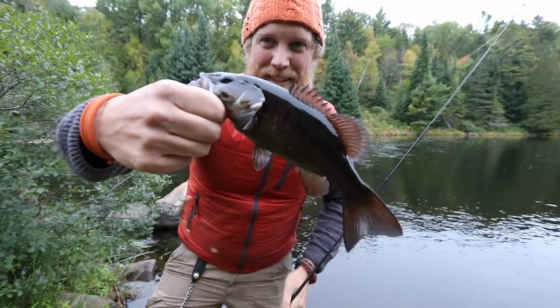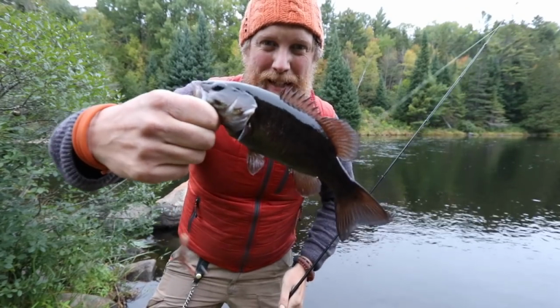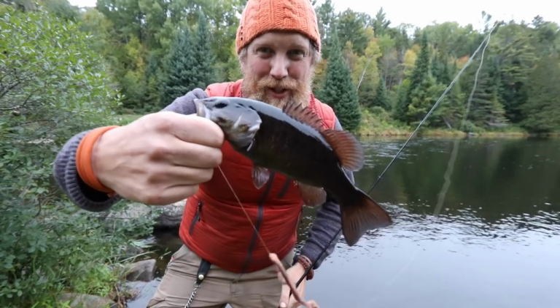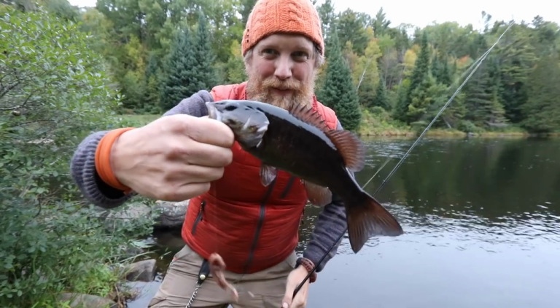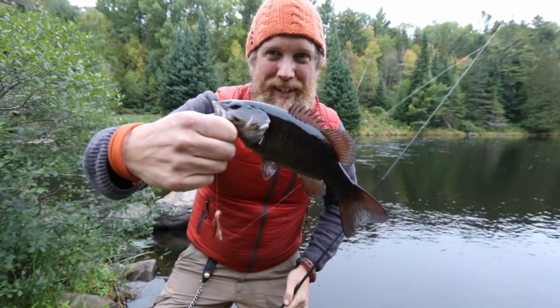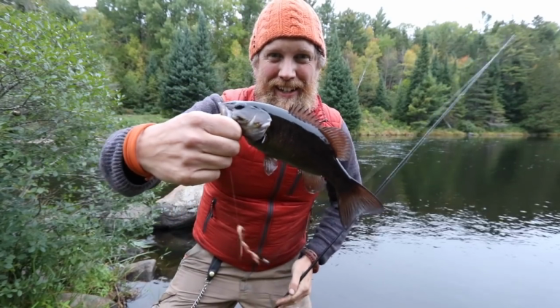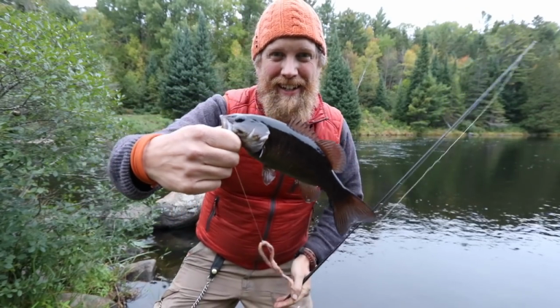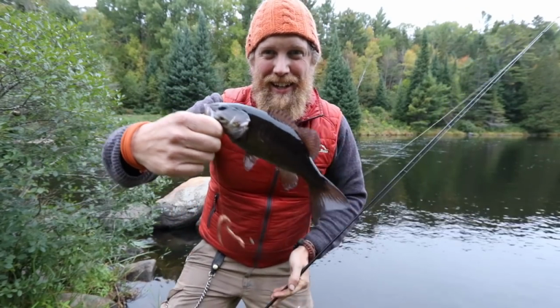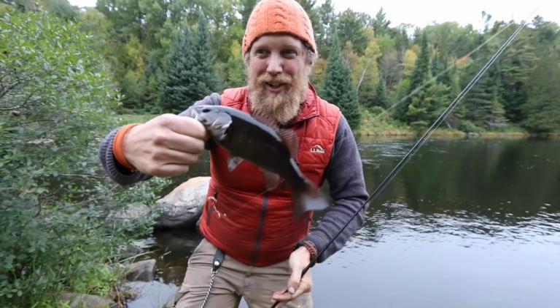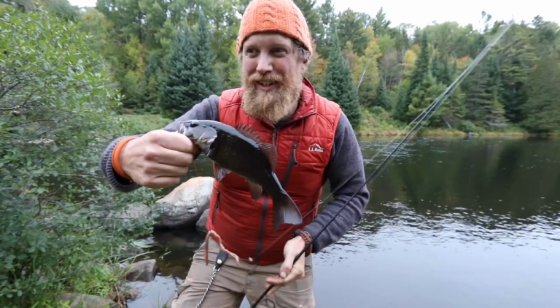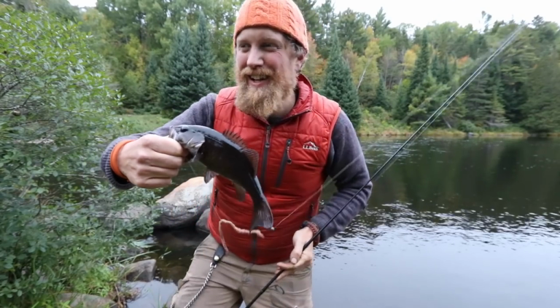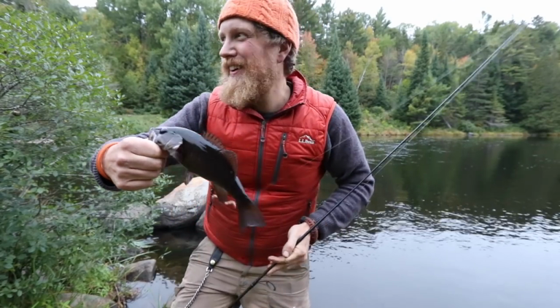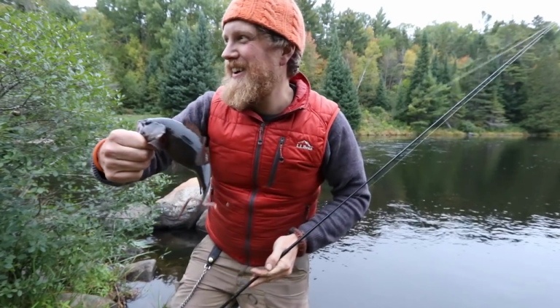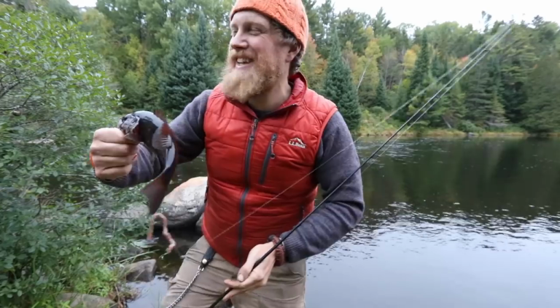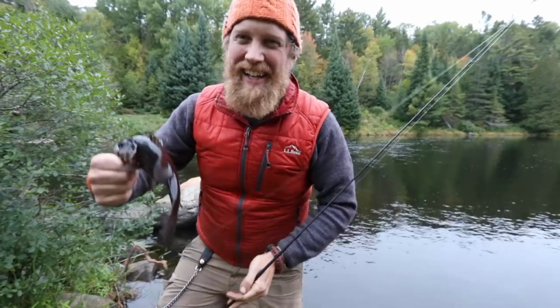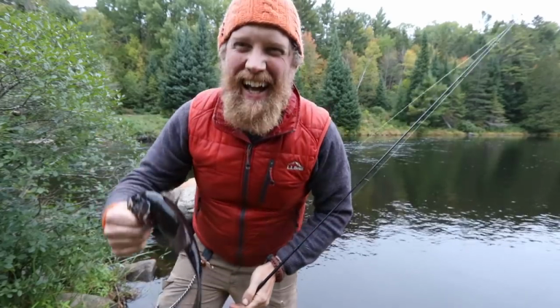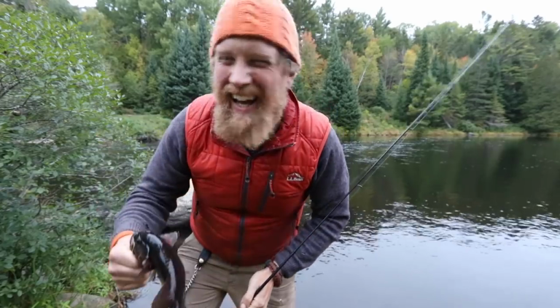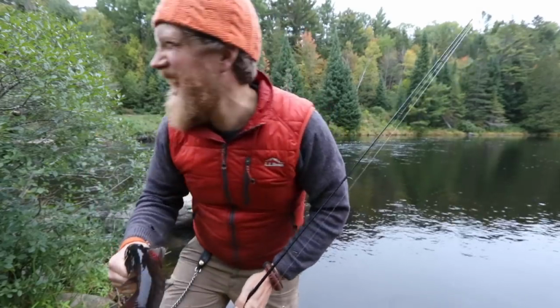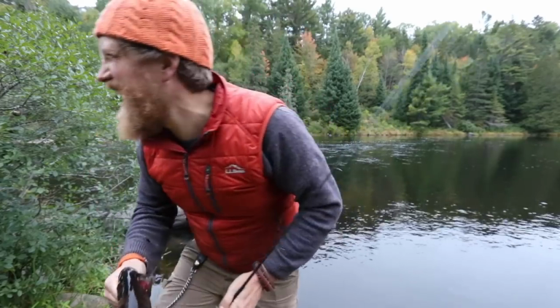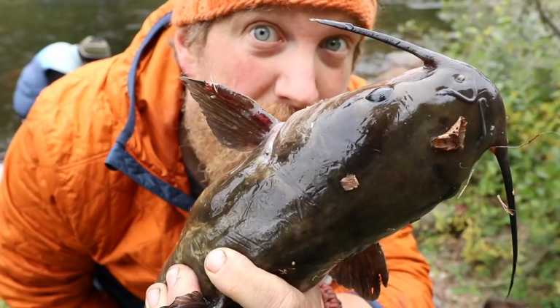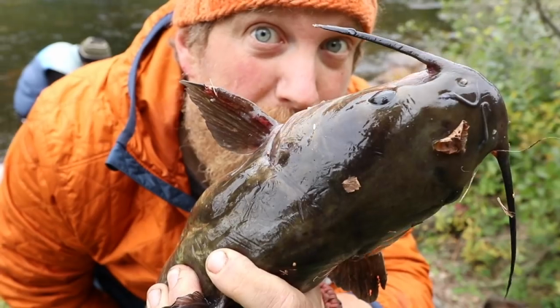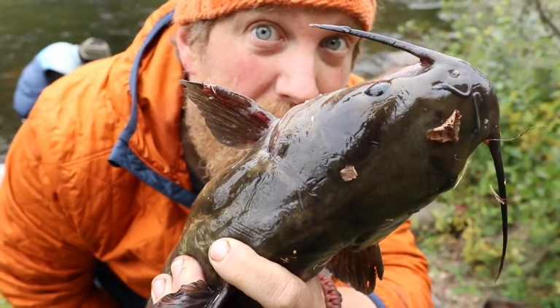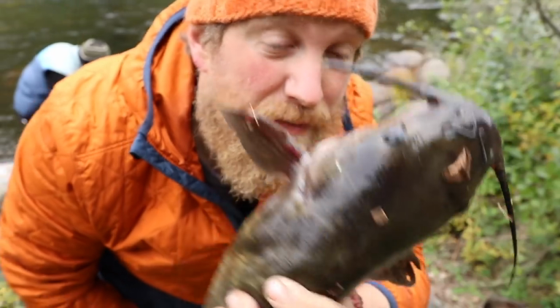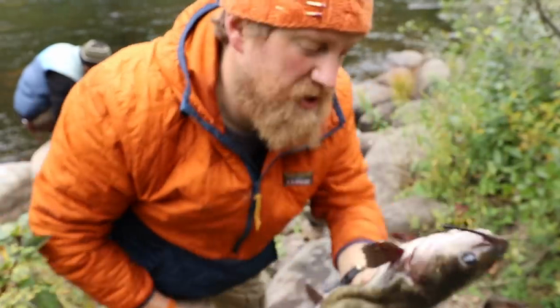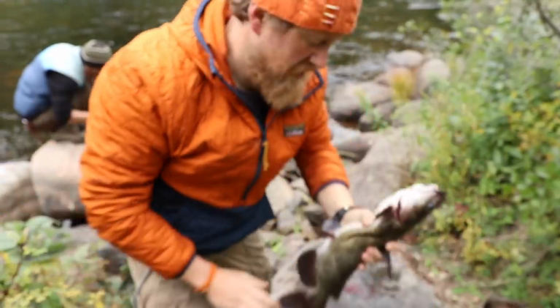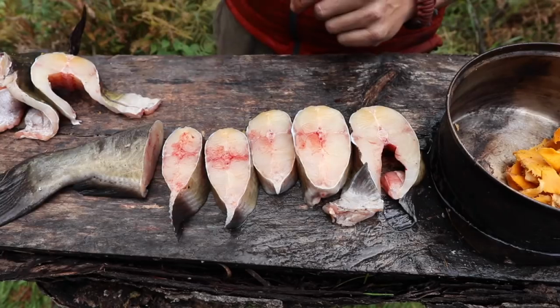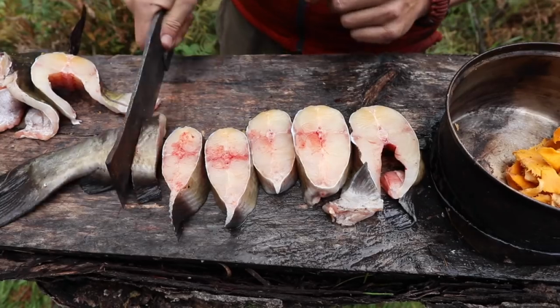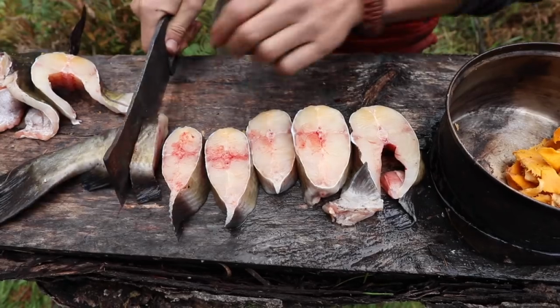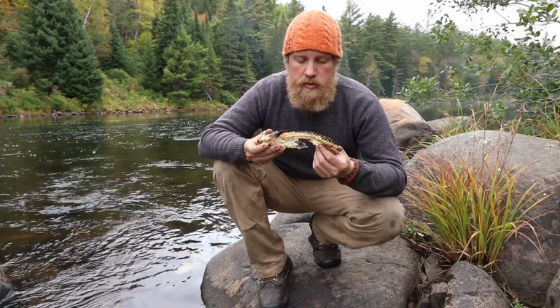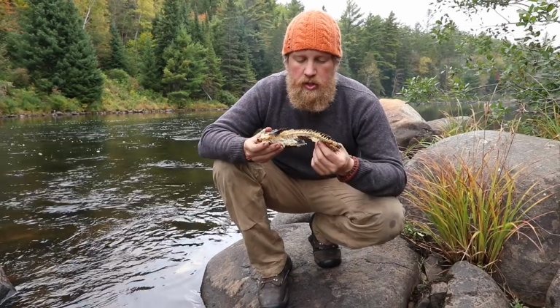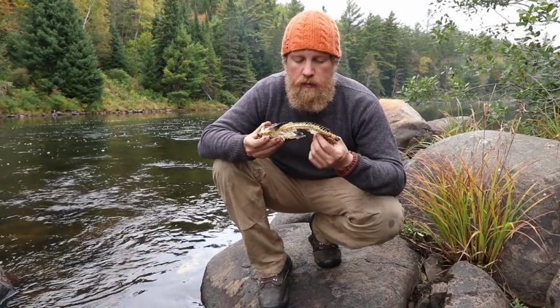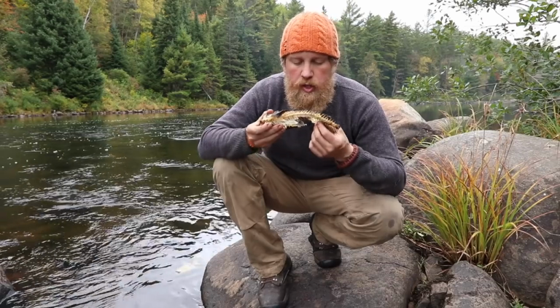Somebody's got fish envy. I got two and he's got — I'm just kidding. Time to clean the catfish. Such a good fish.